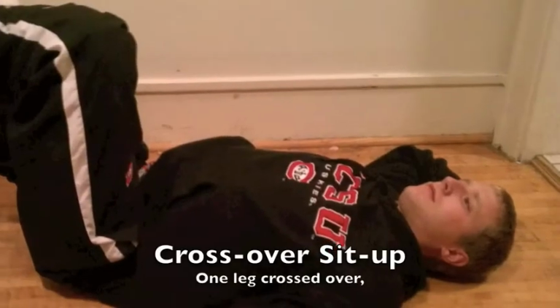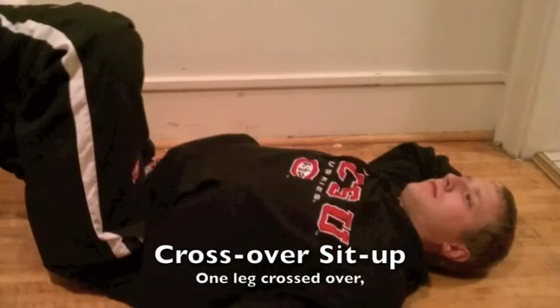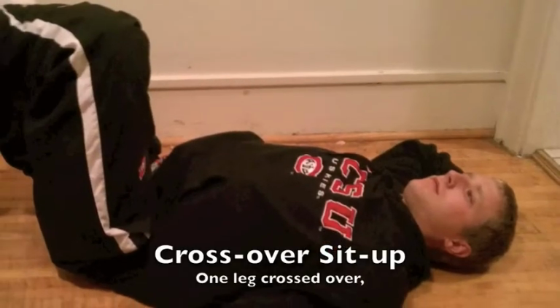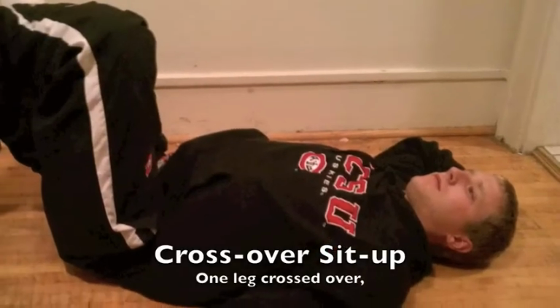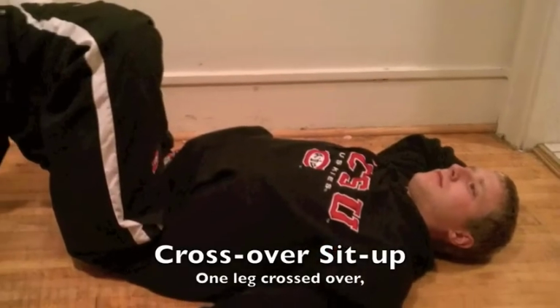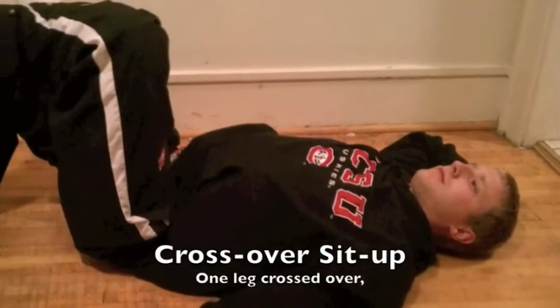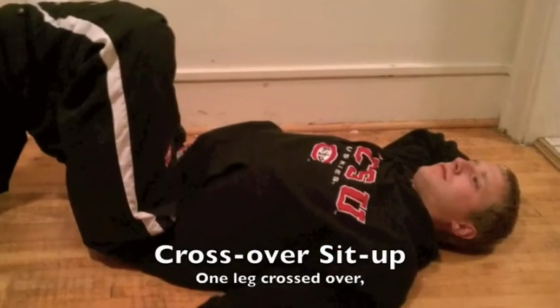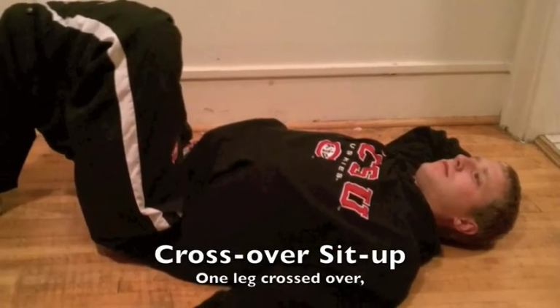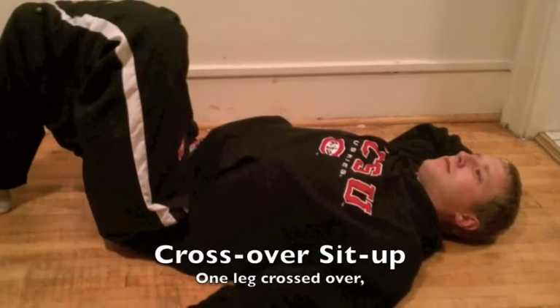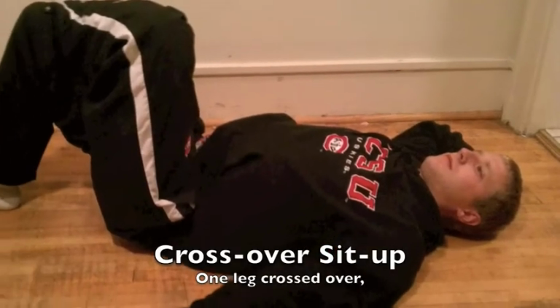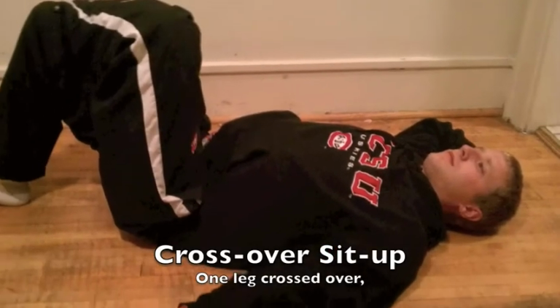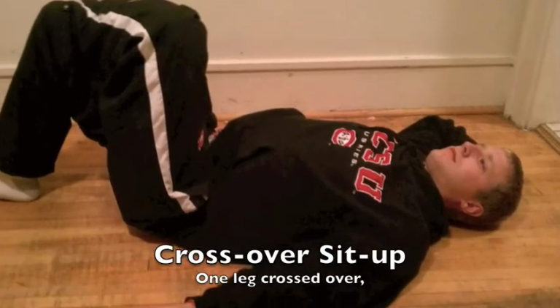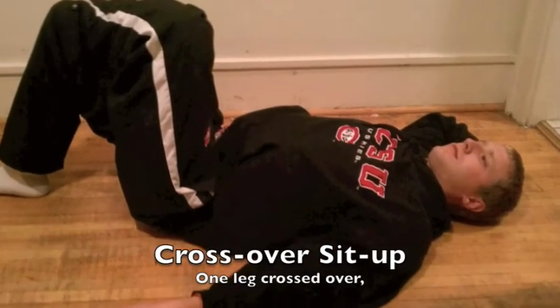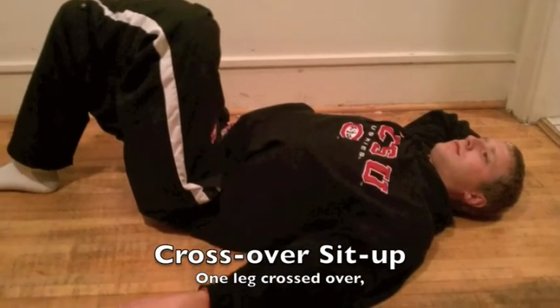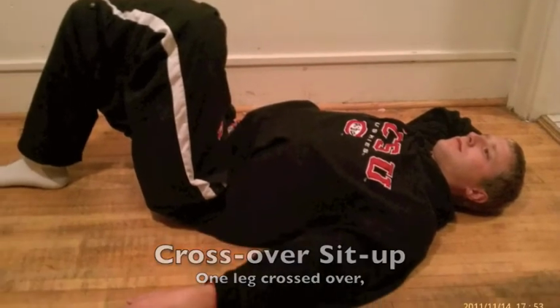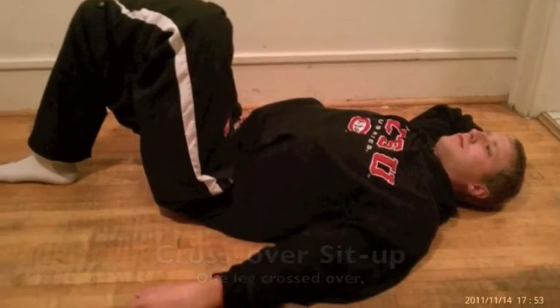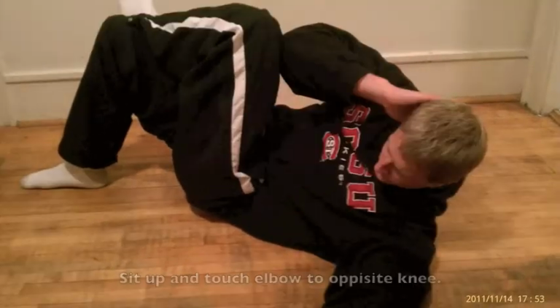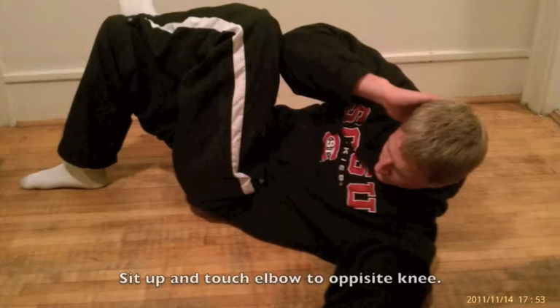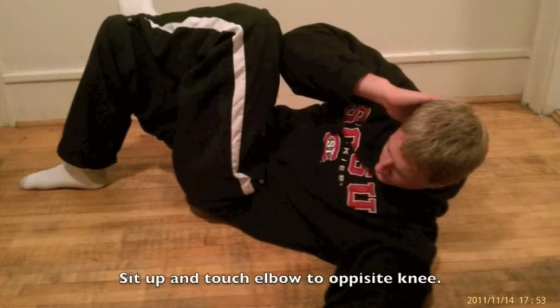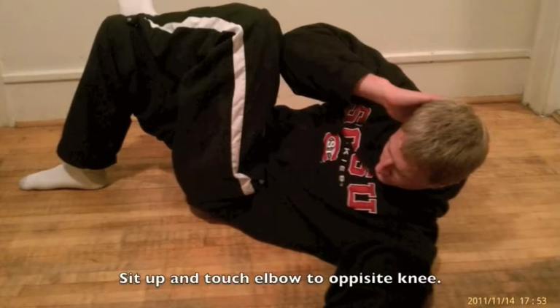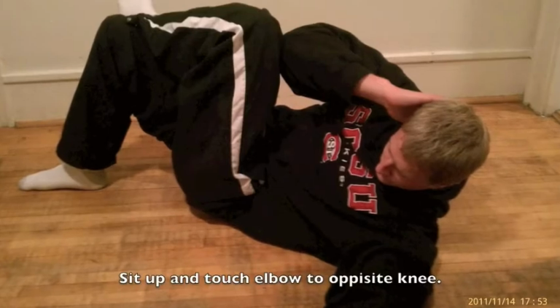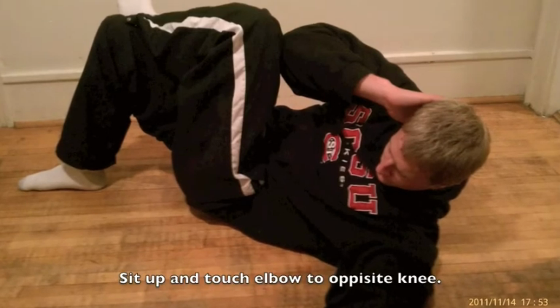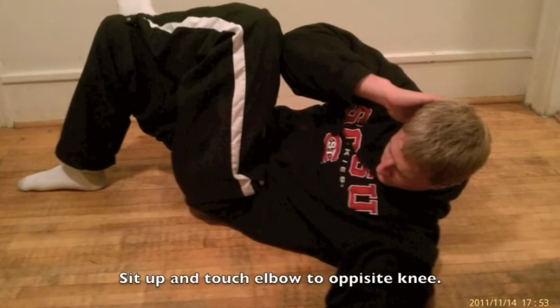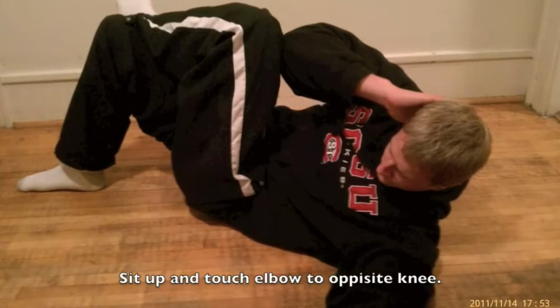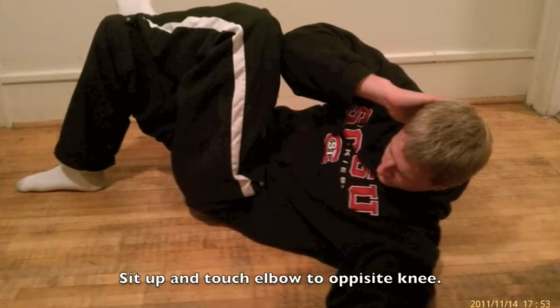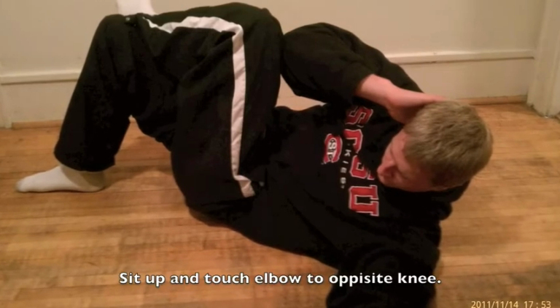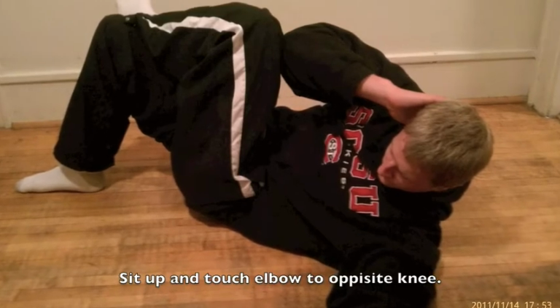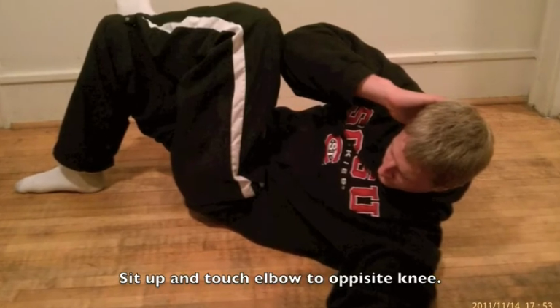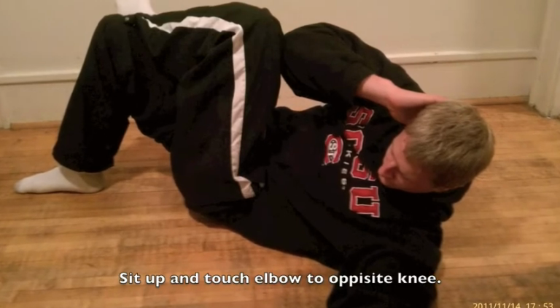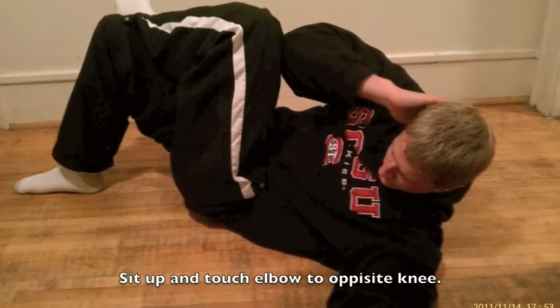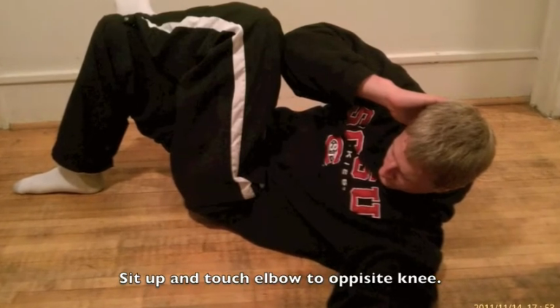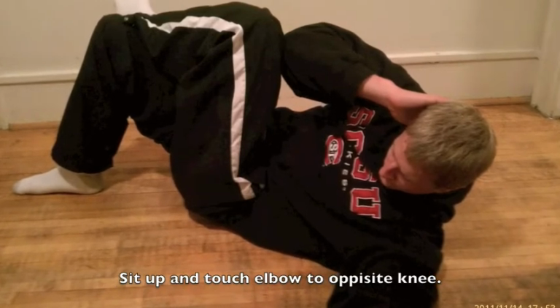Next one is a crossover sit-up. Bend your leg so that it crosses over the opposite one. Sit up and touch opposite elbow to opposite knee.